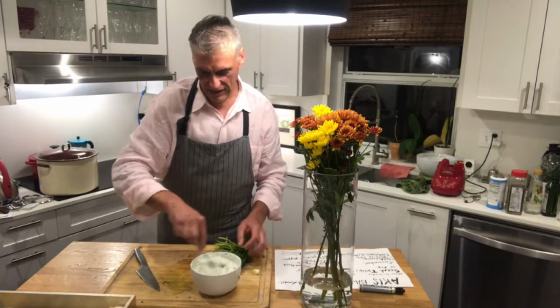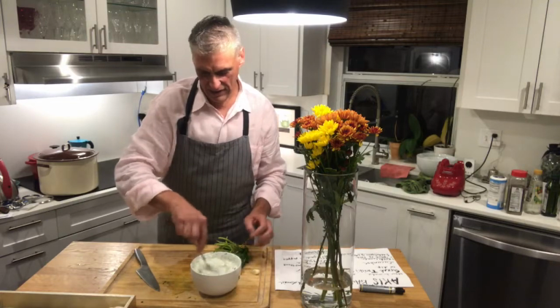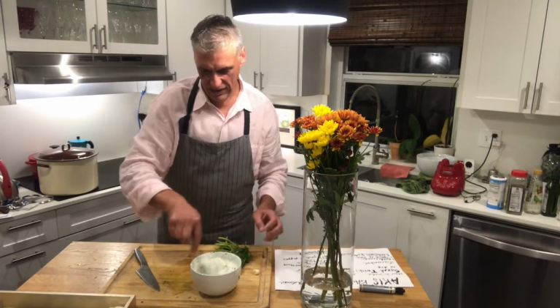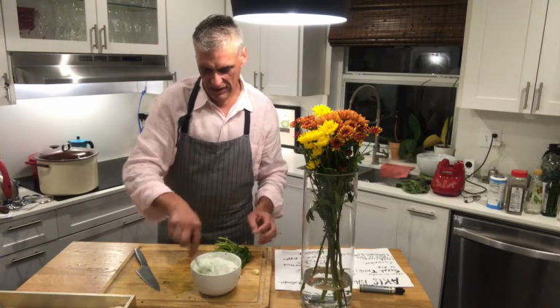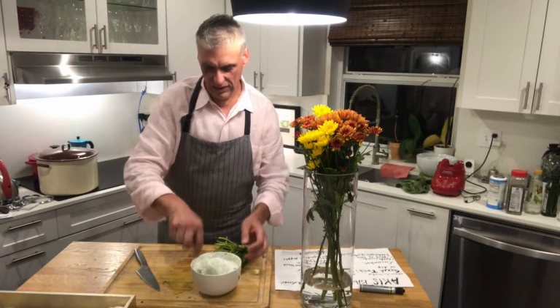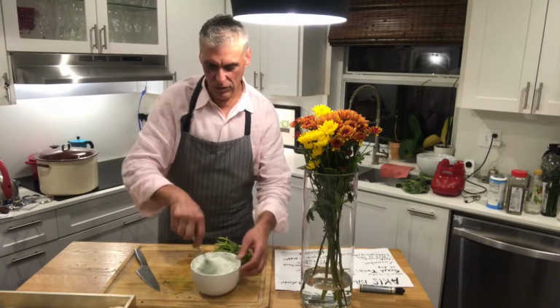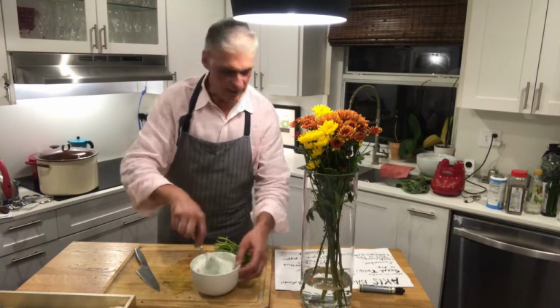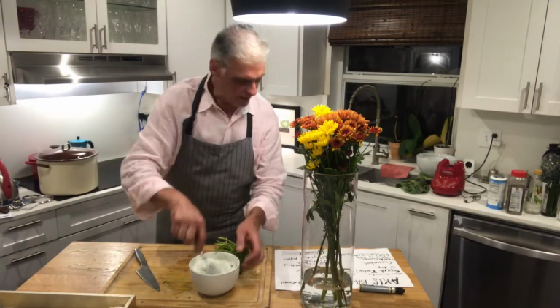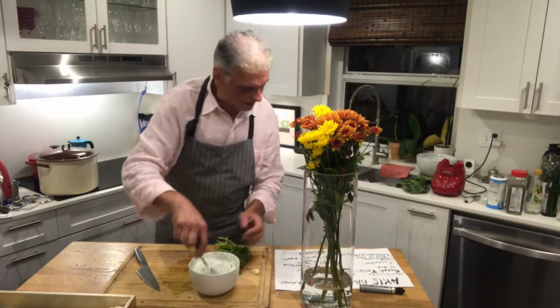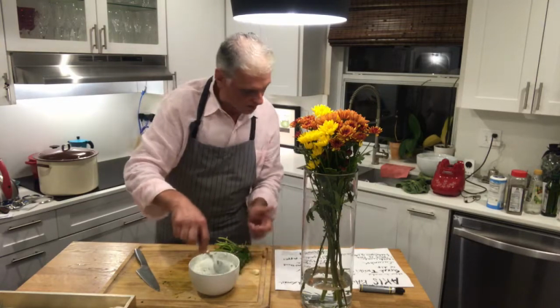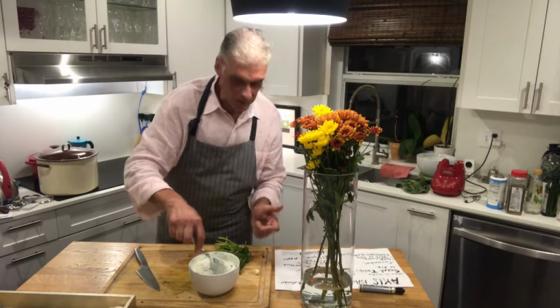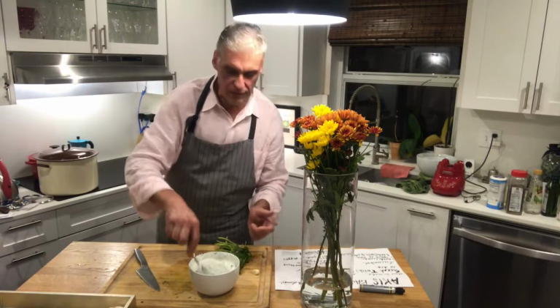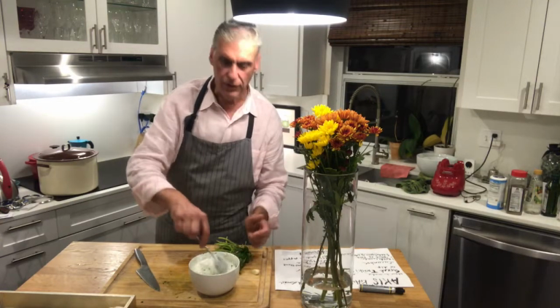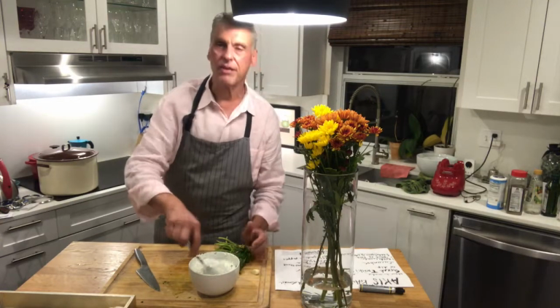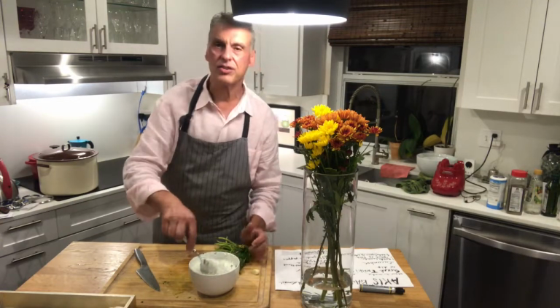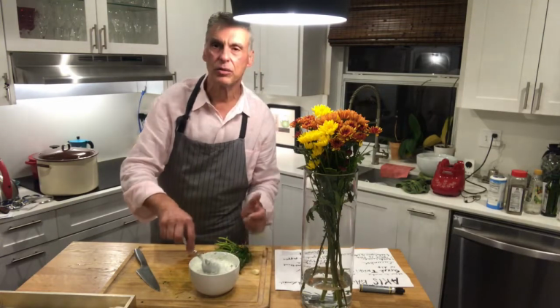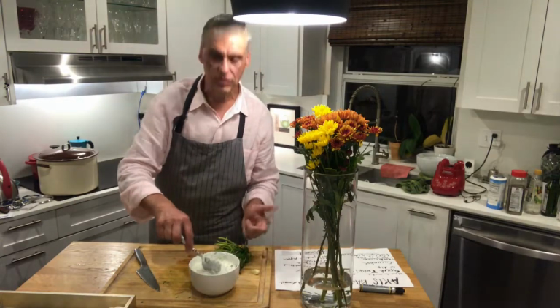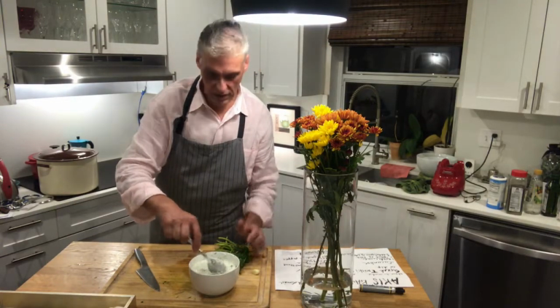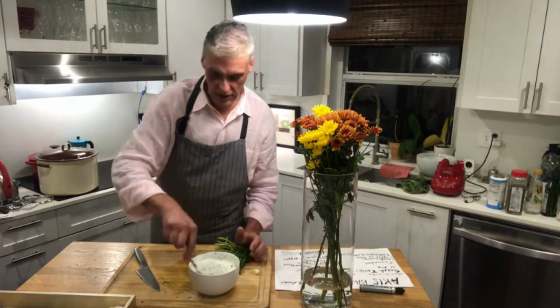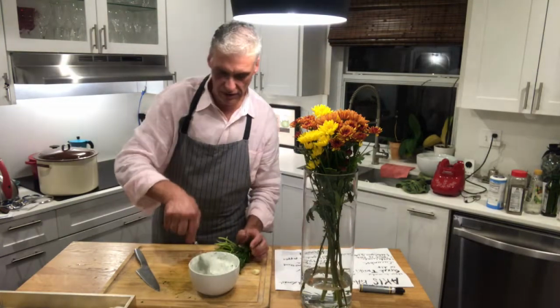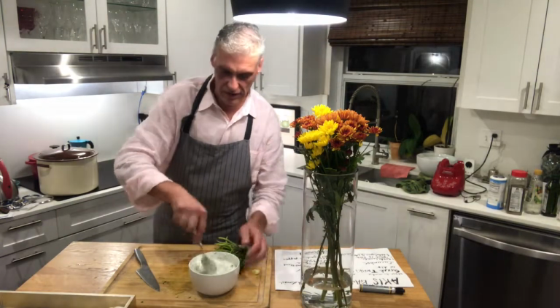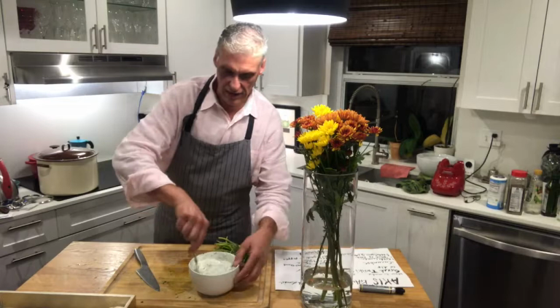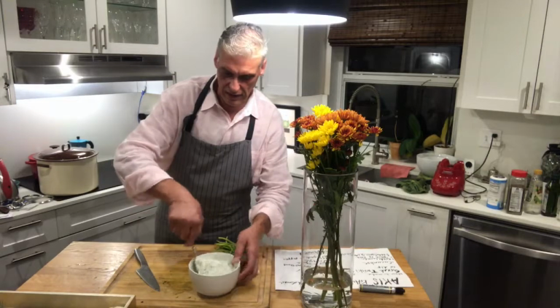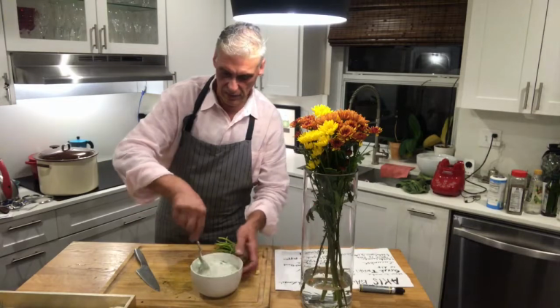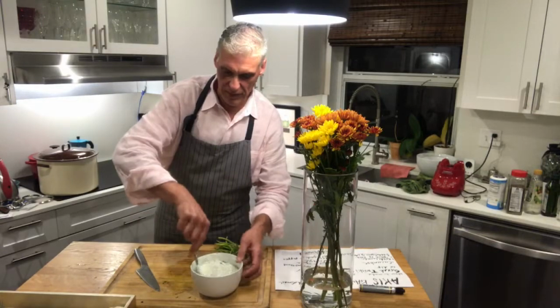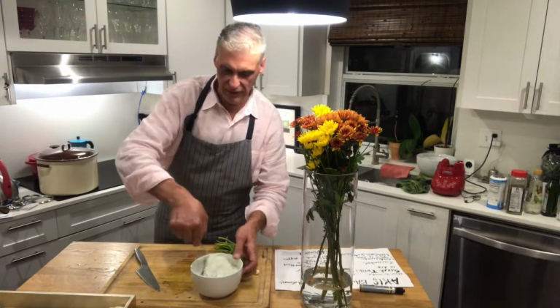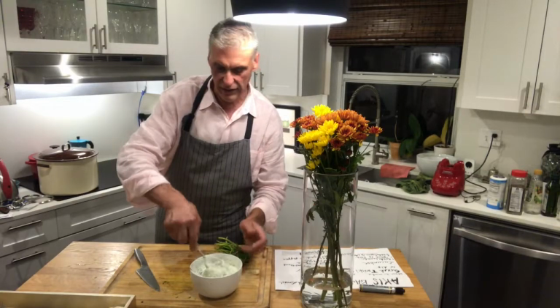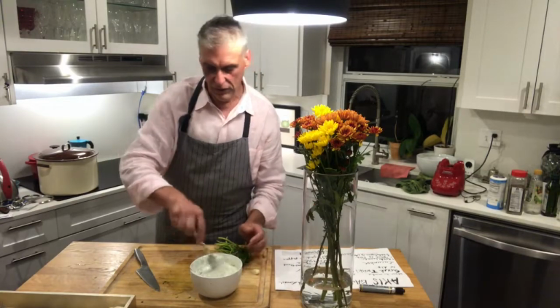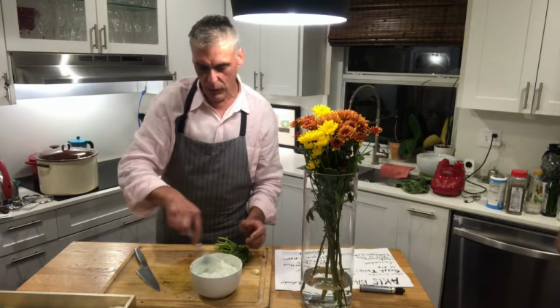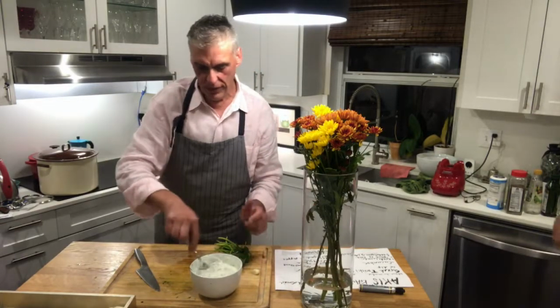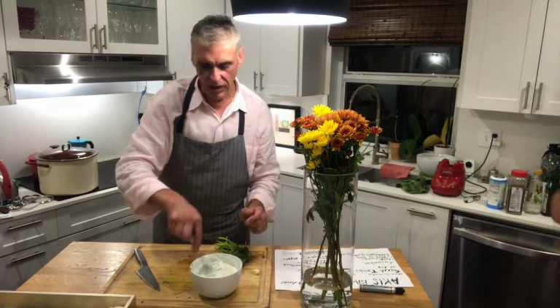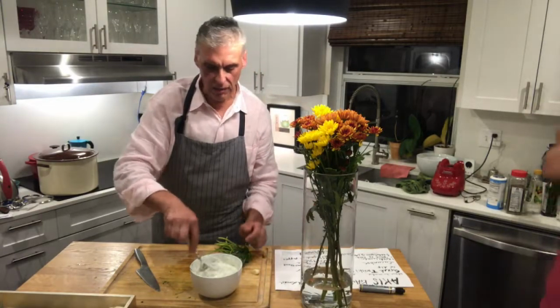This will be a nice complement for your vegetables. If you like baked potato, you can pour it on top.